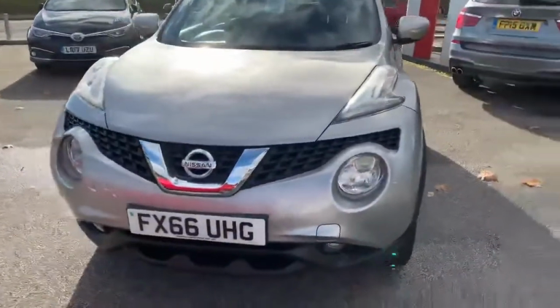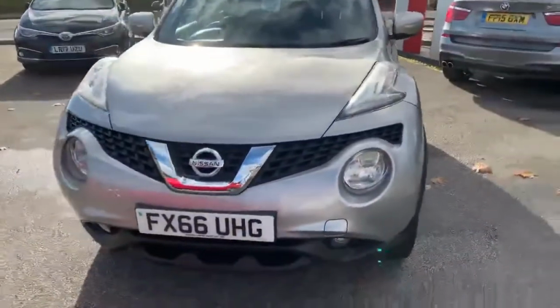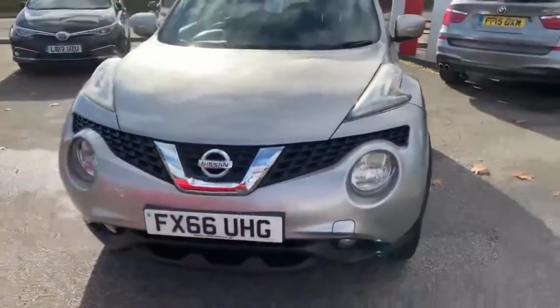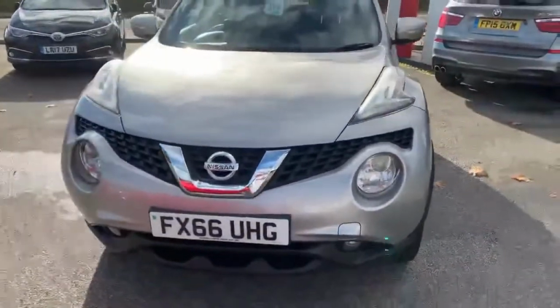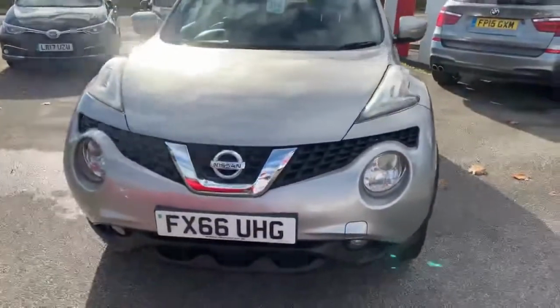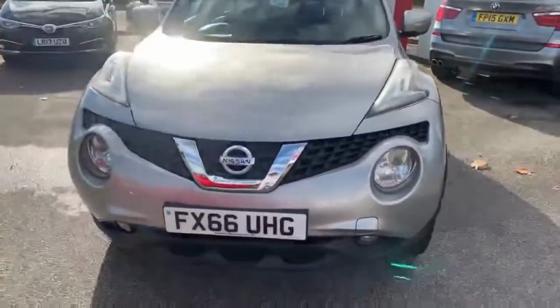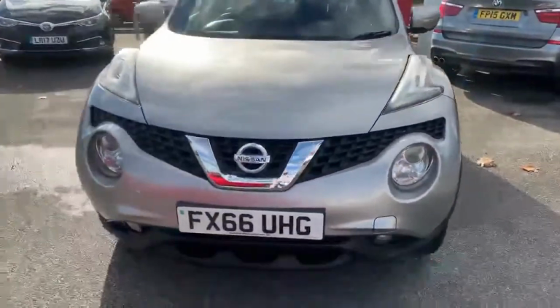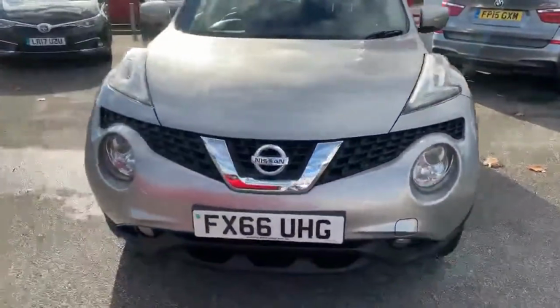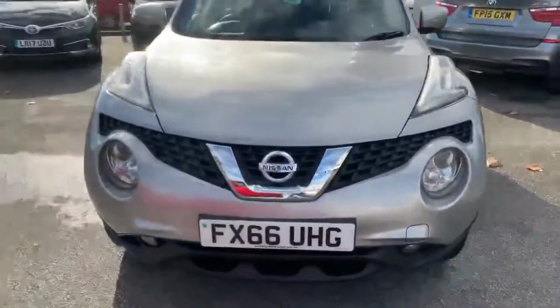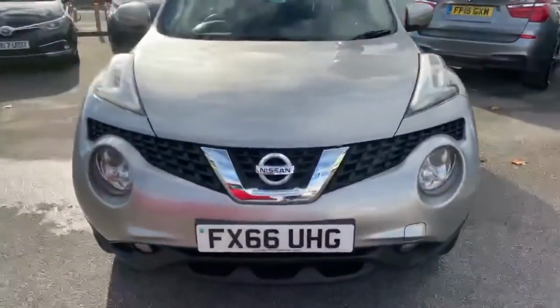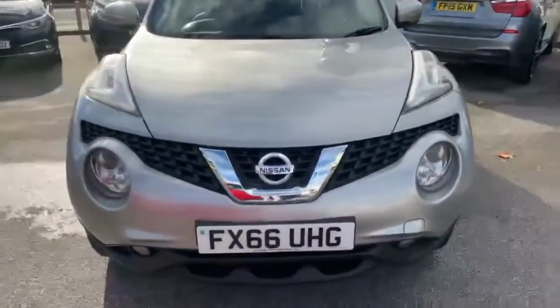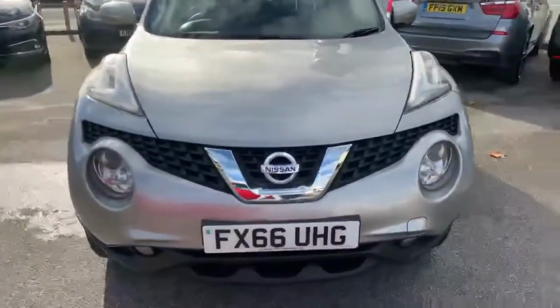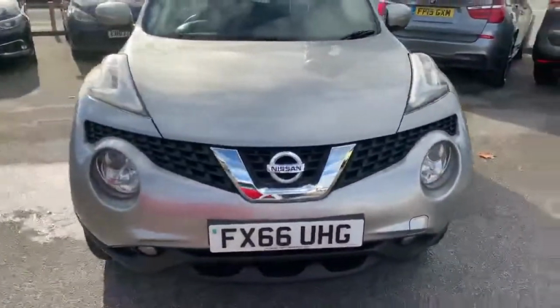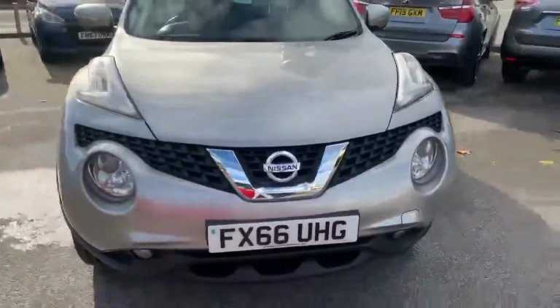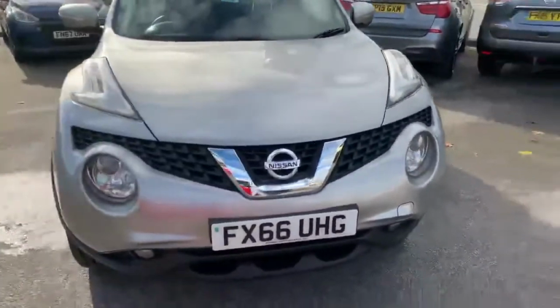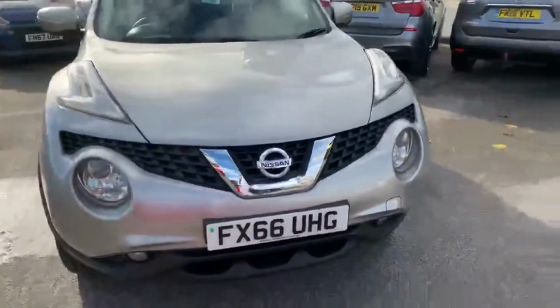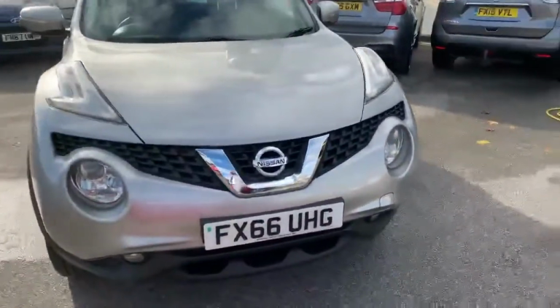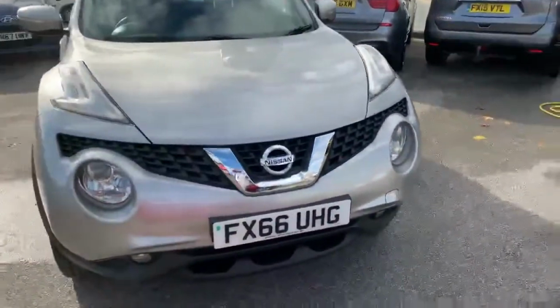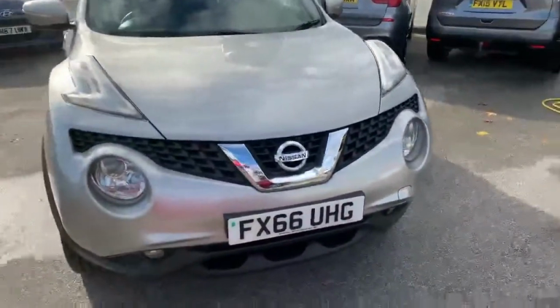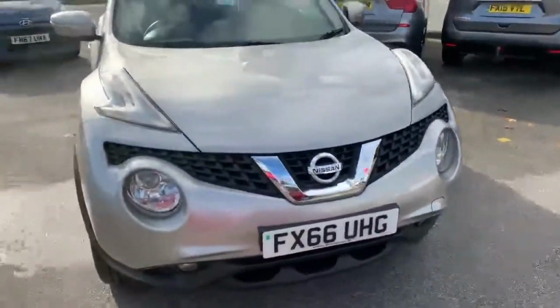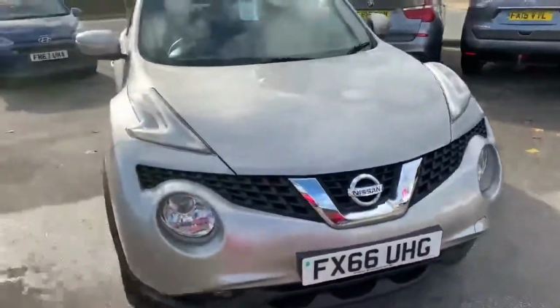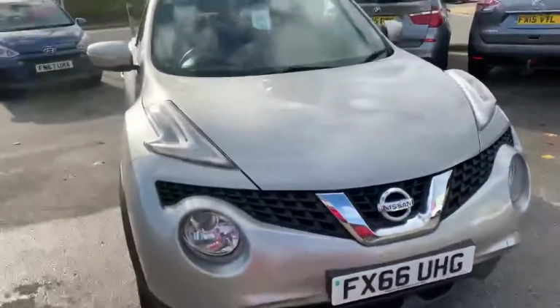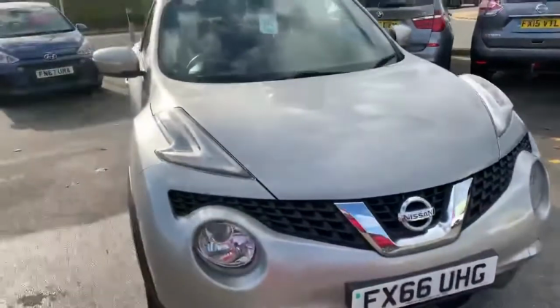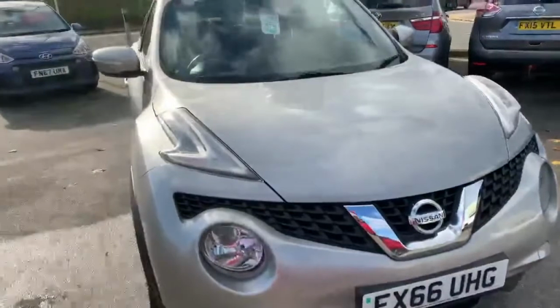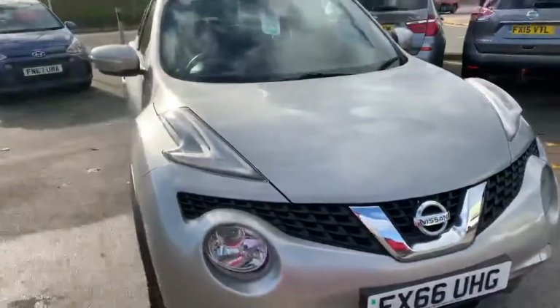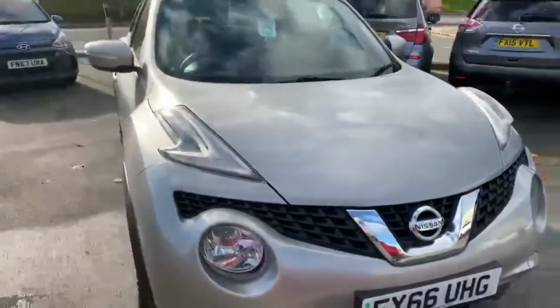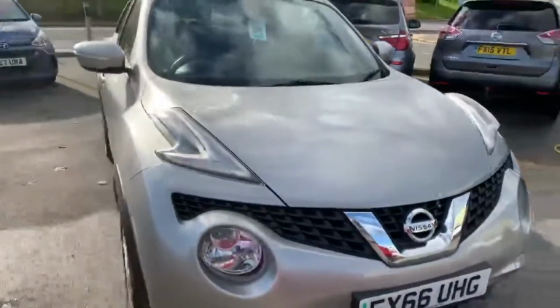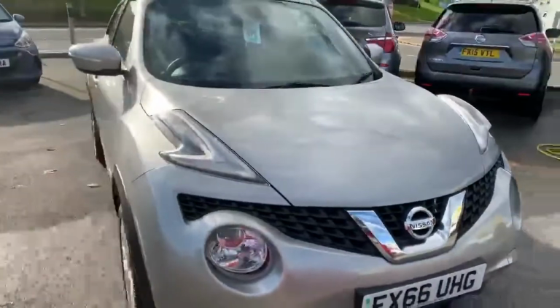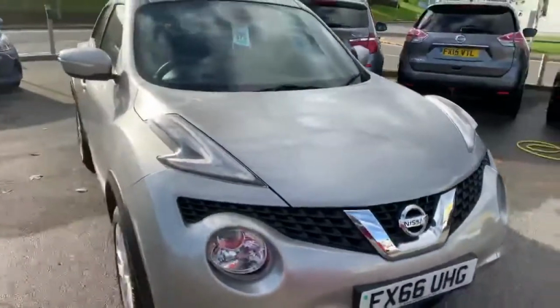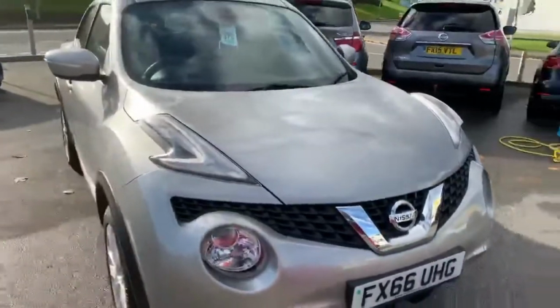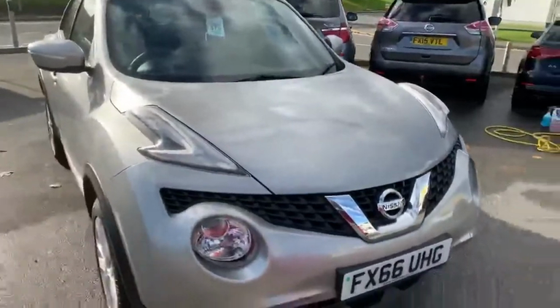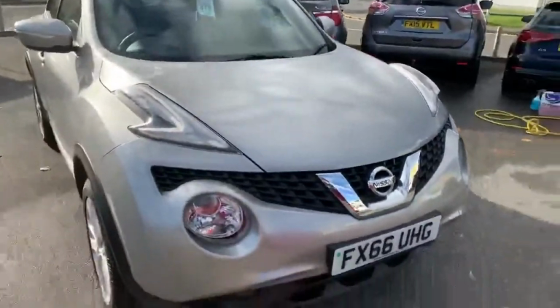This is in the lovely Blade Silver. It is the facelift model, so it does have the new LED-style headlights at the front.